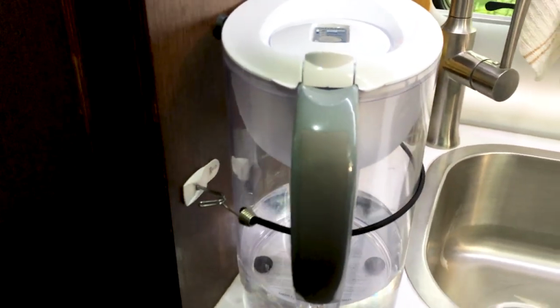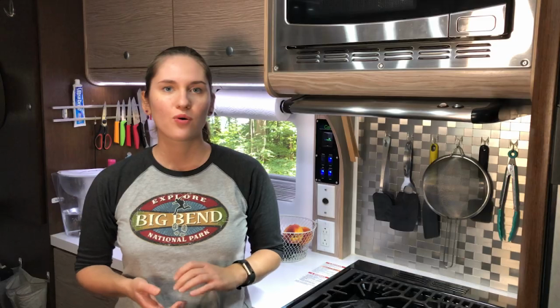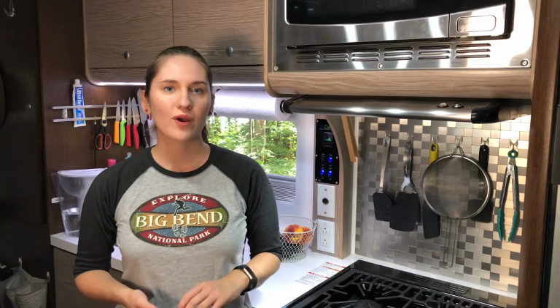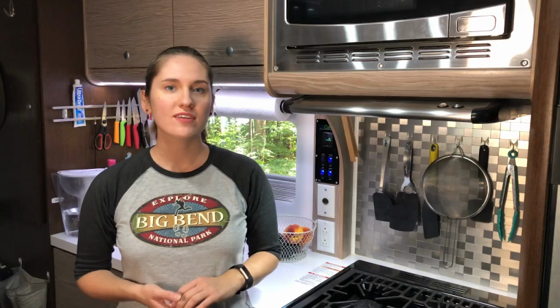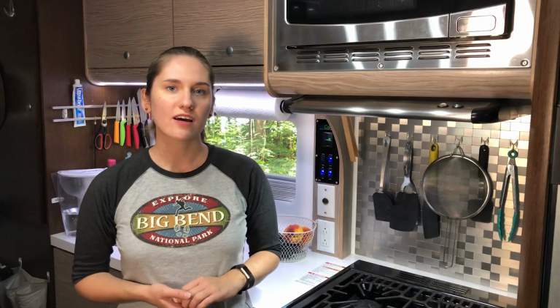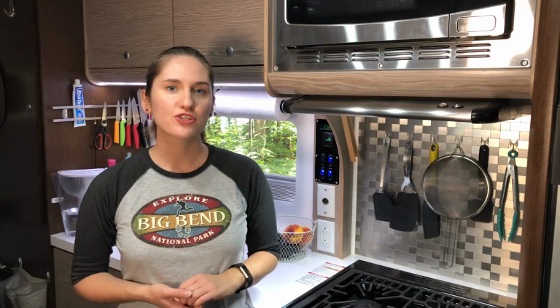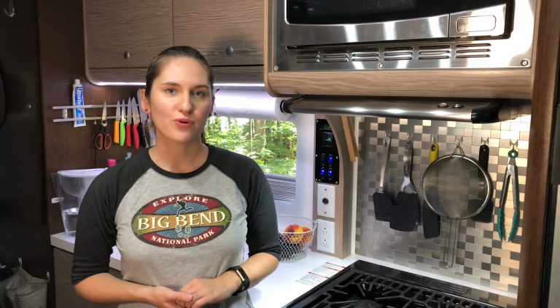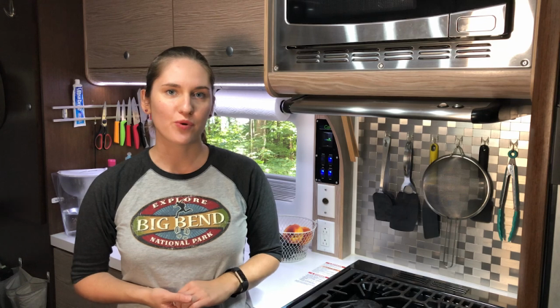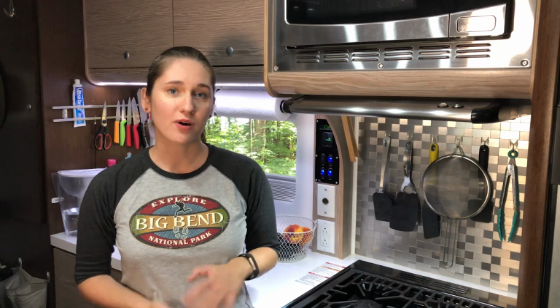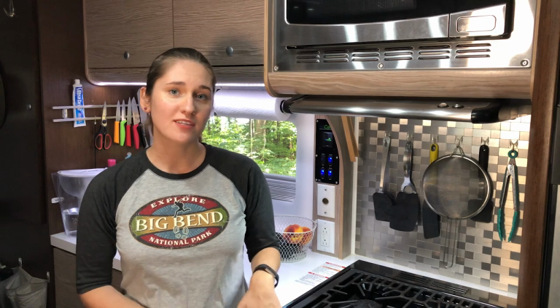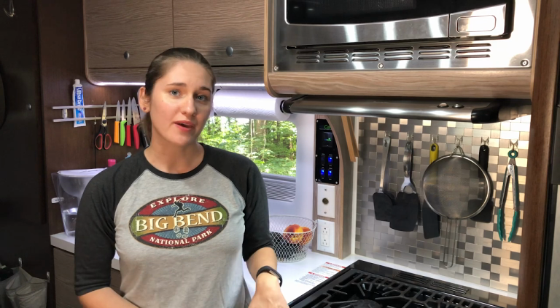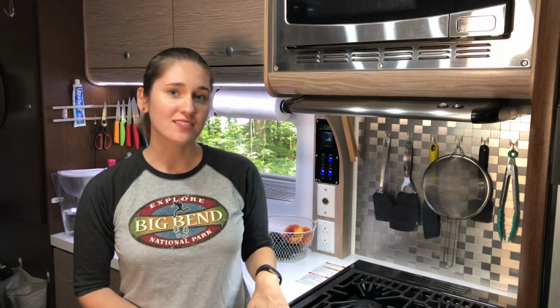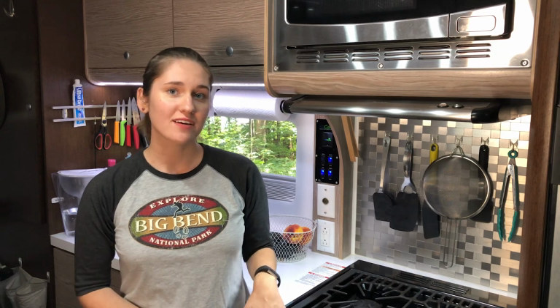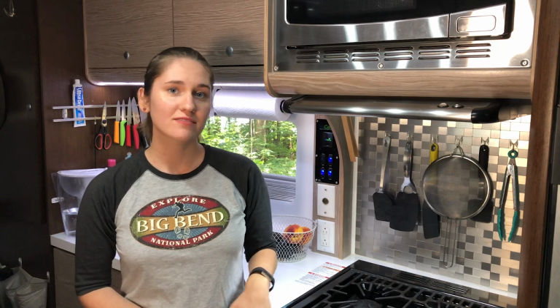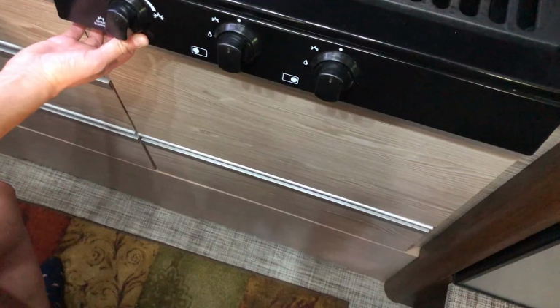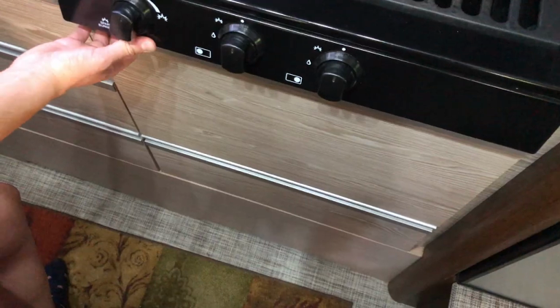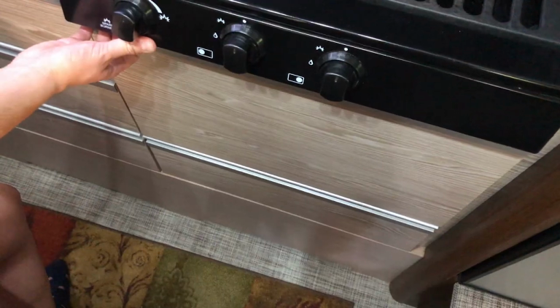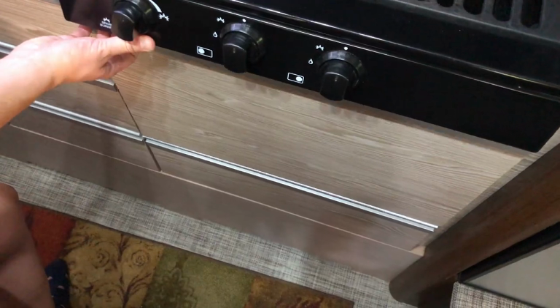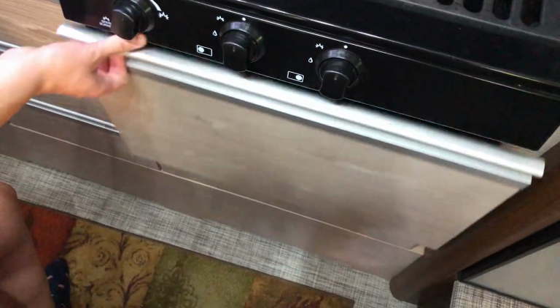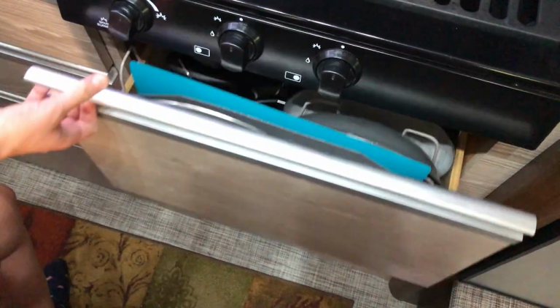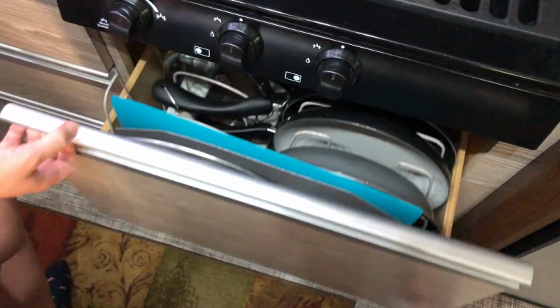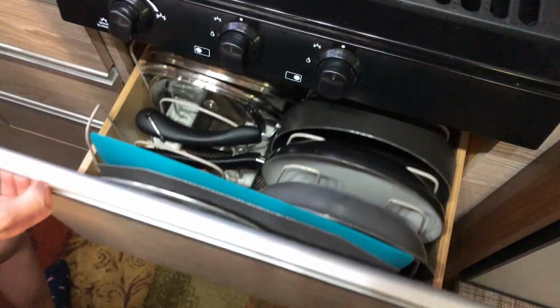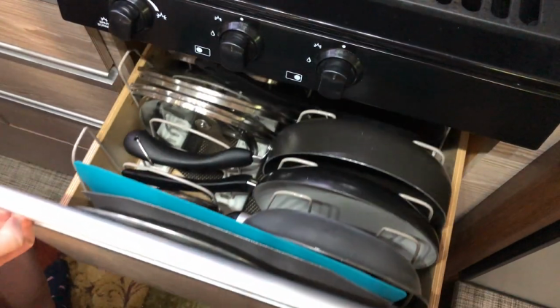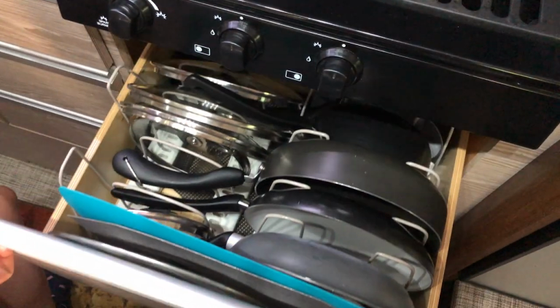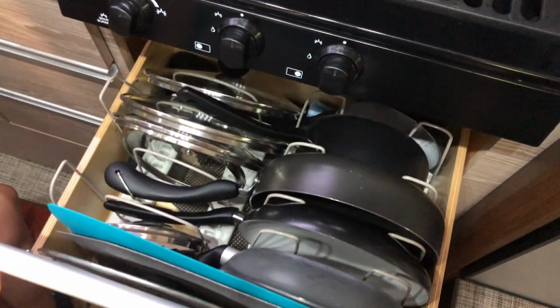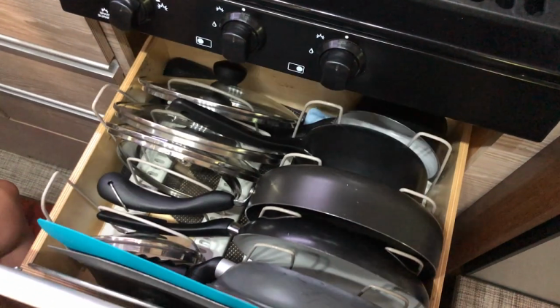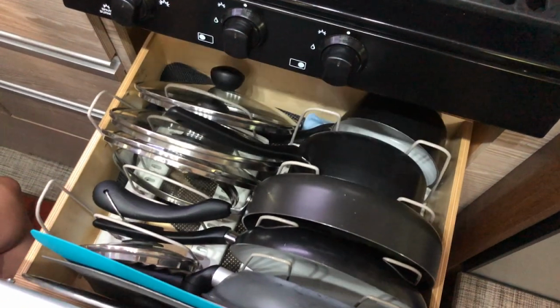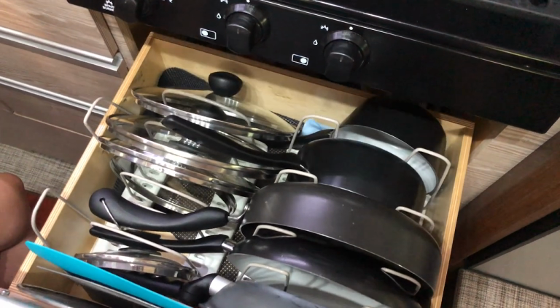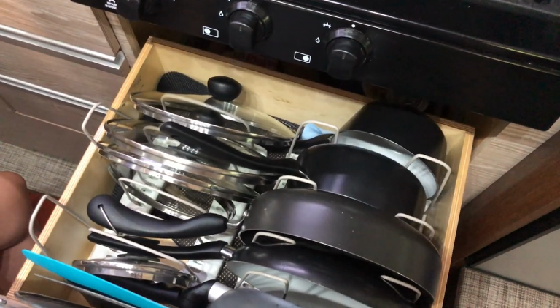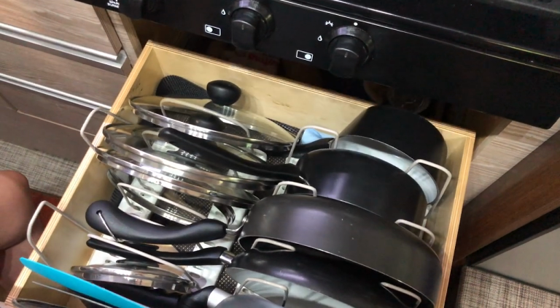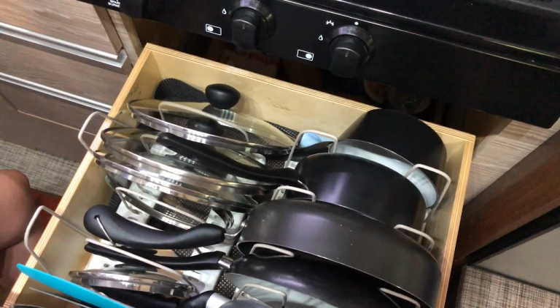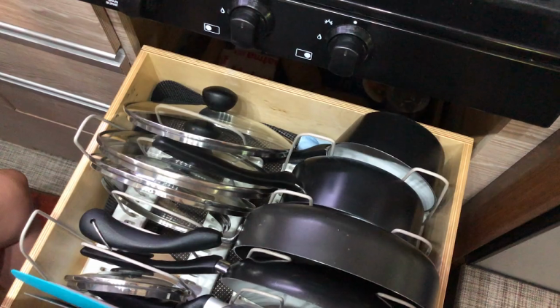We have a large drawer where pots and pans live, and we used a wire organizer to make them stack neatly.